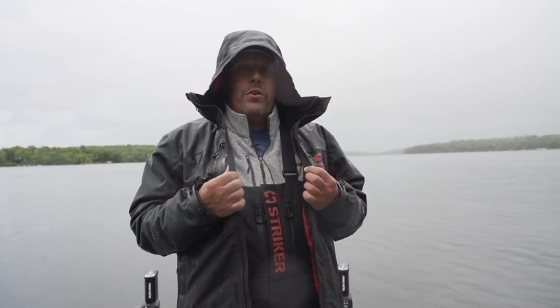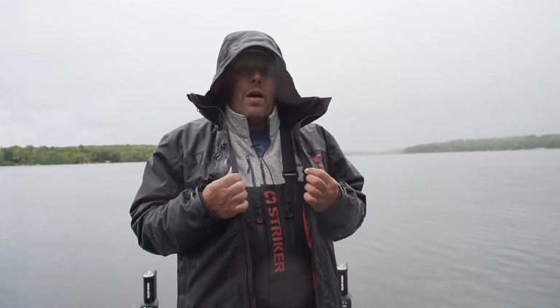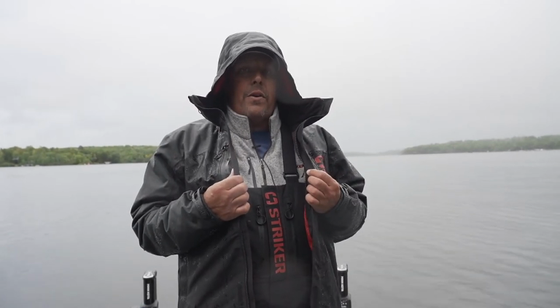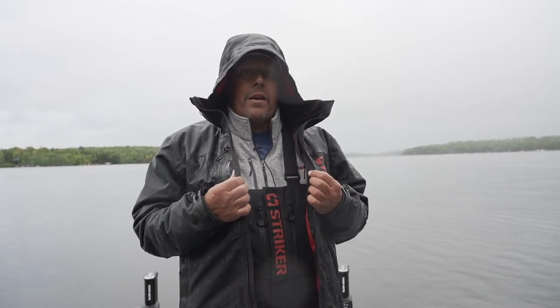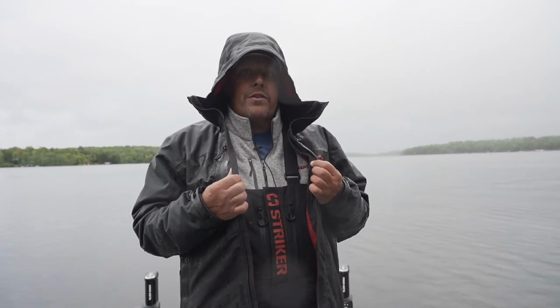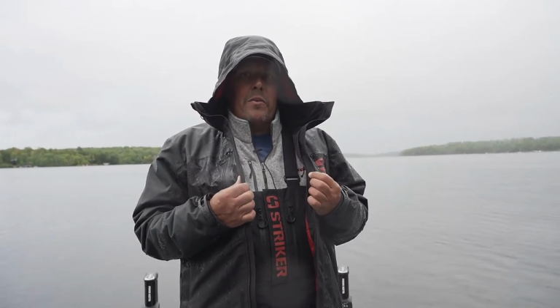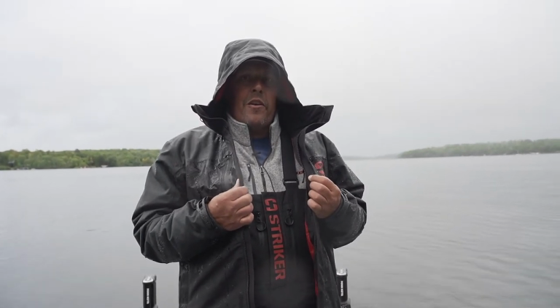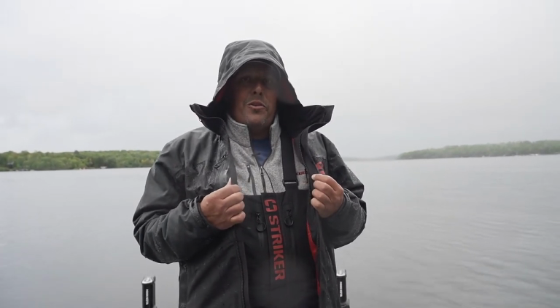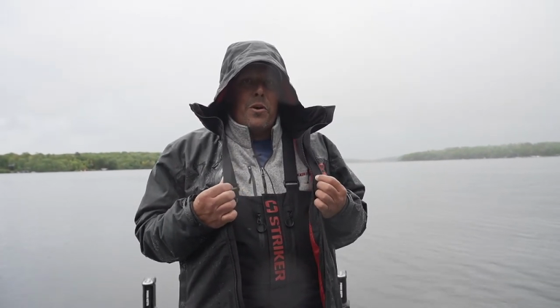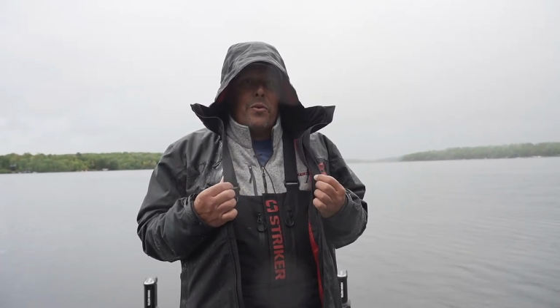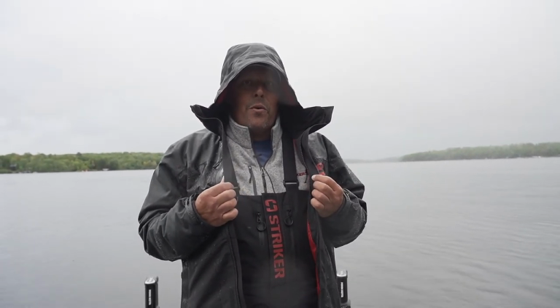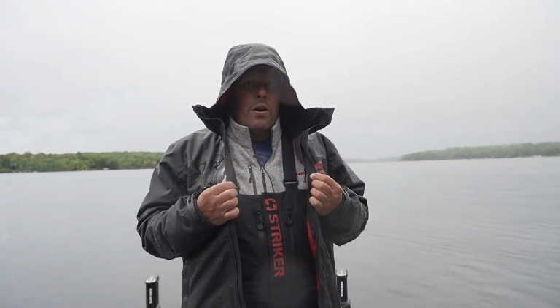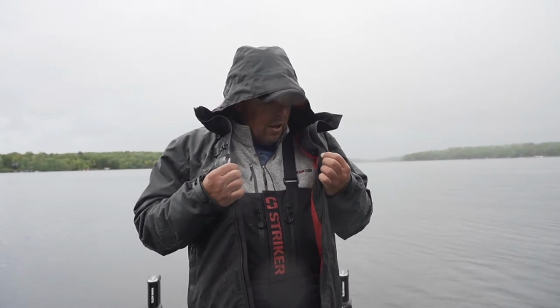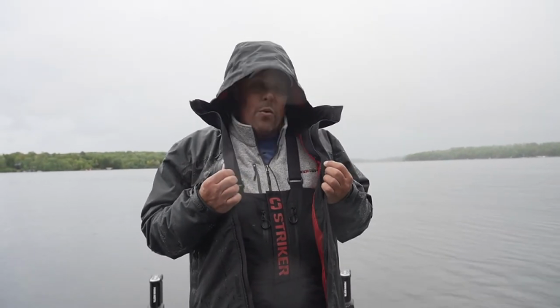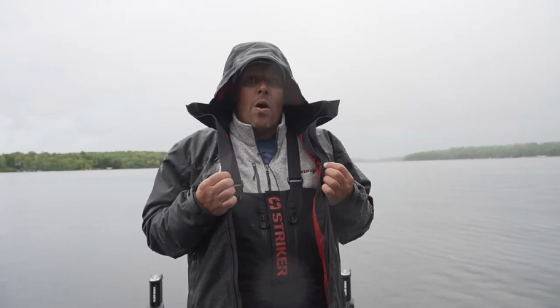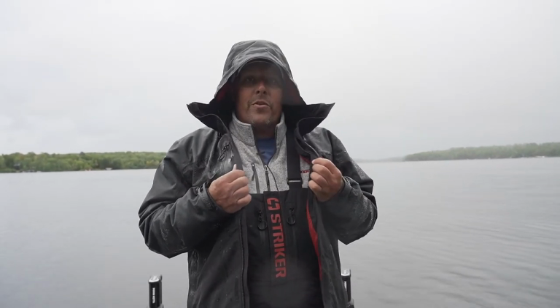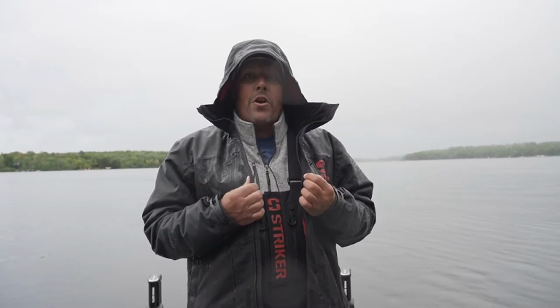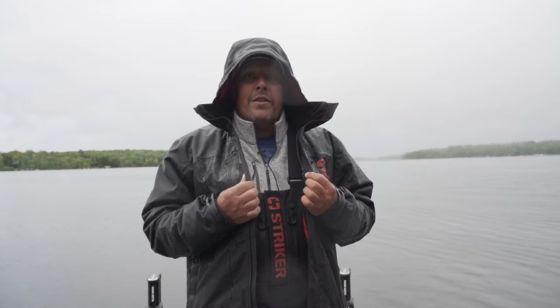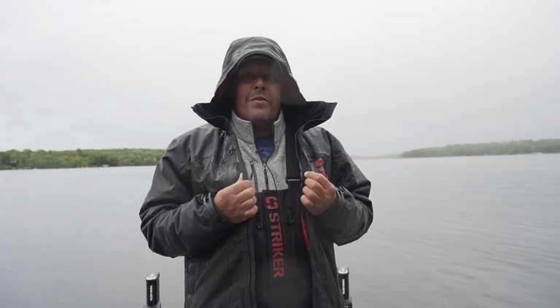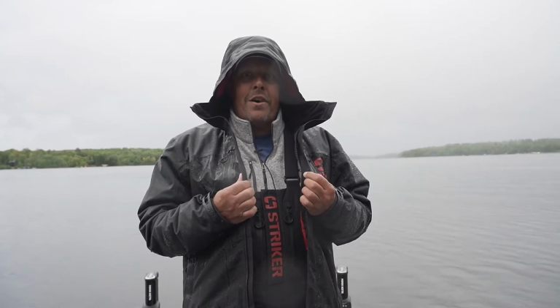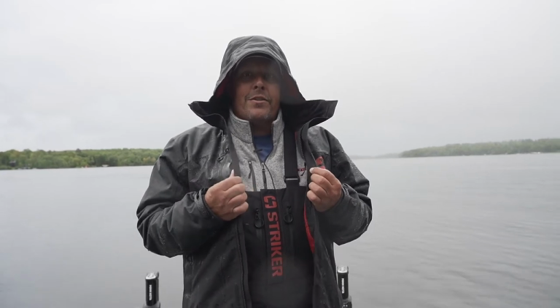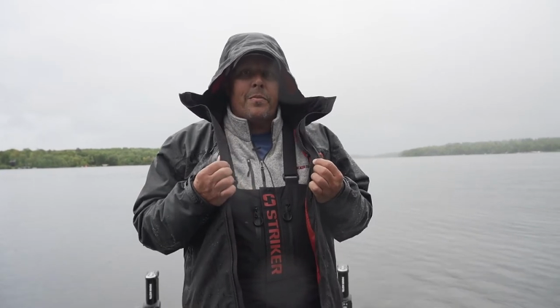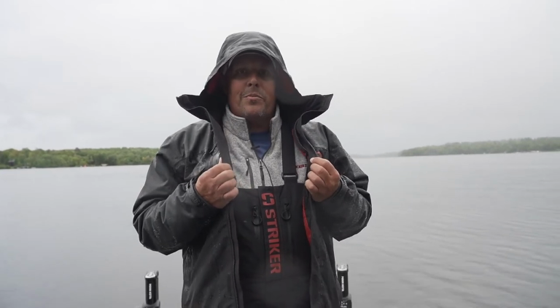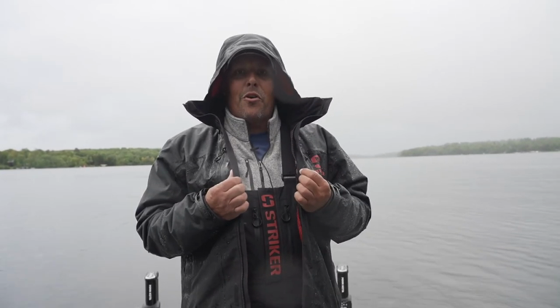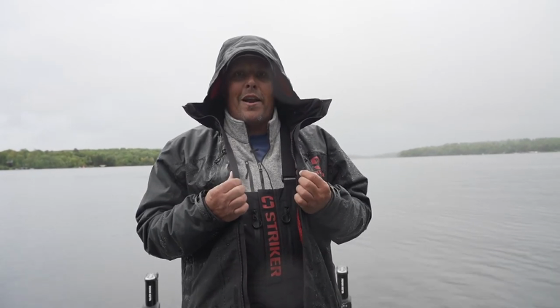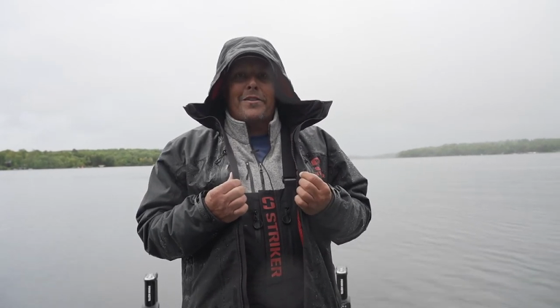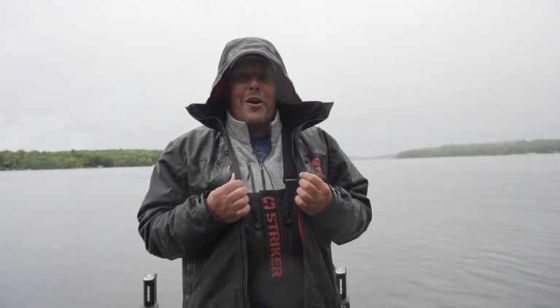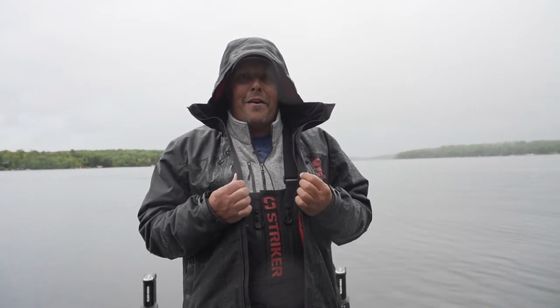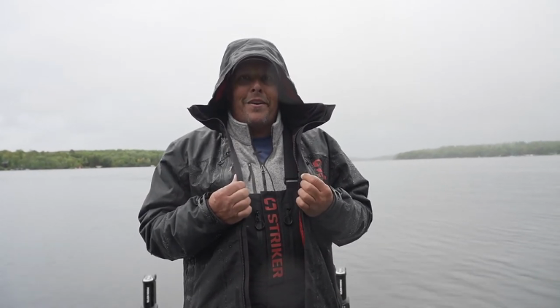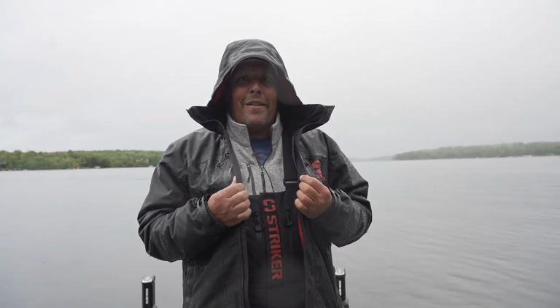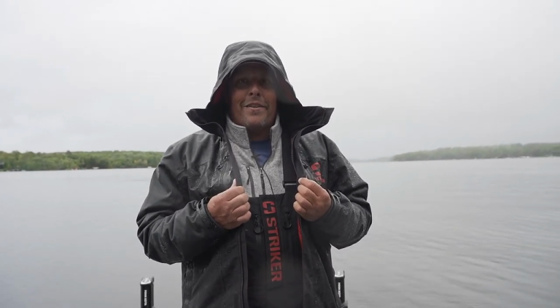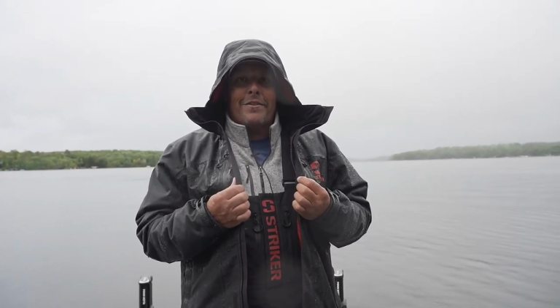Make sure you go check out the new Denali rain gear — it's going to be available in 2021. The warmth and dryness of it are awesome. I'm so glad I get to try it out on a day like this.